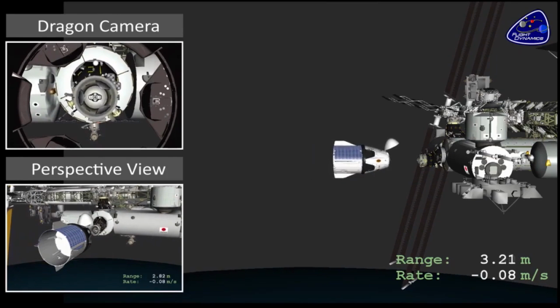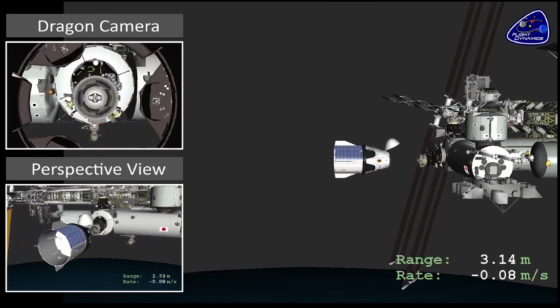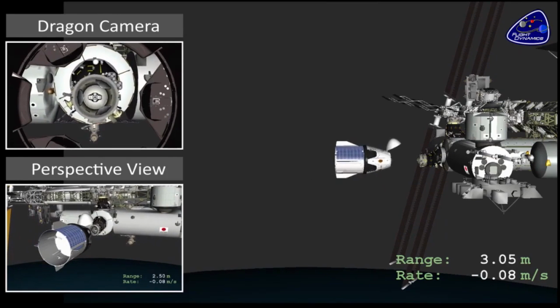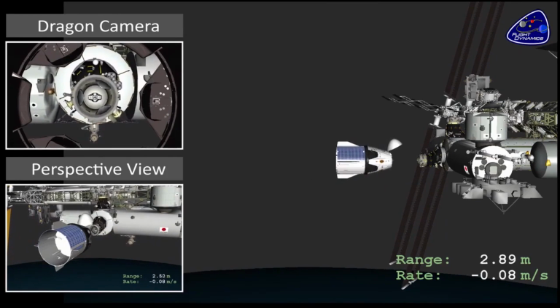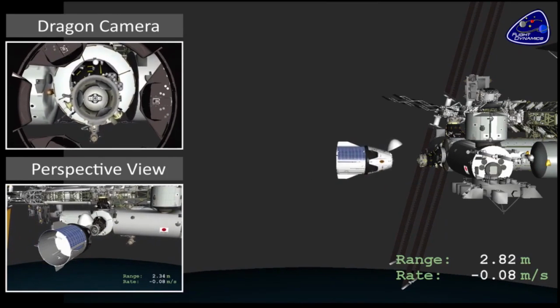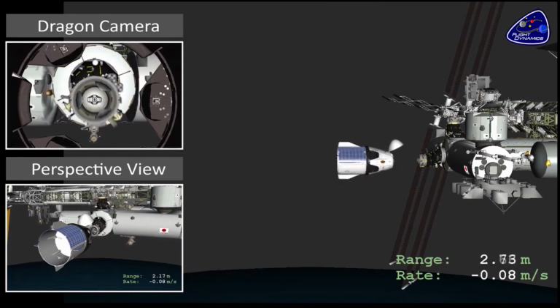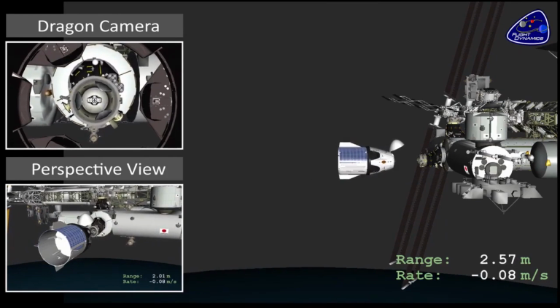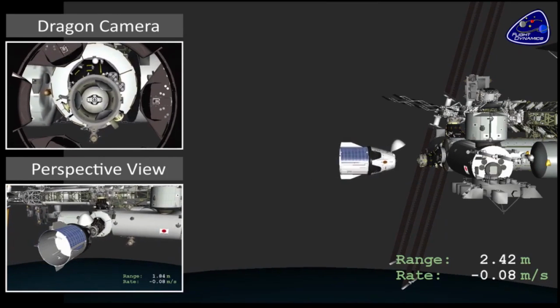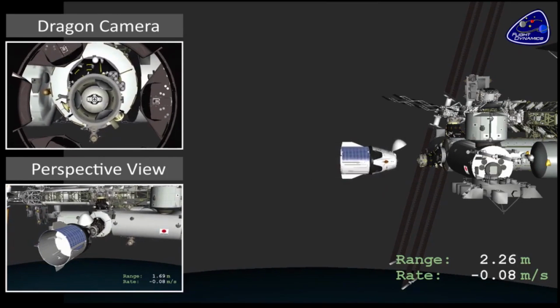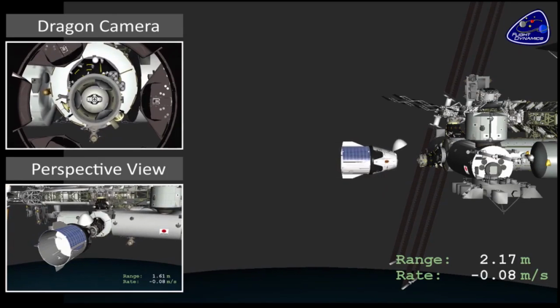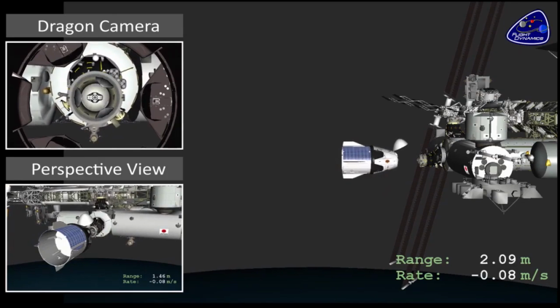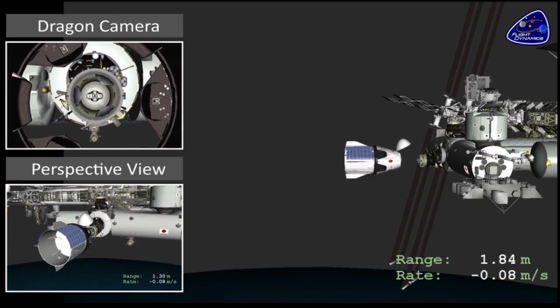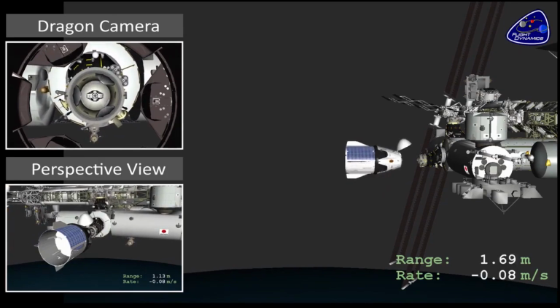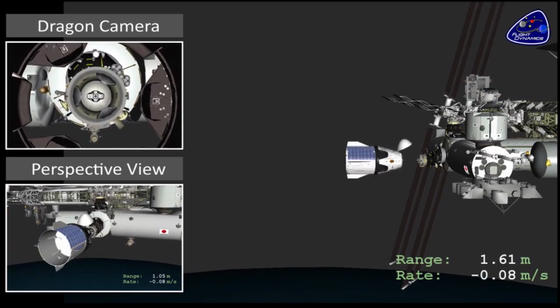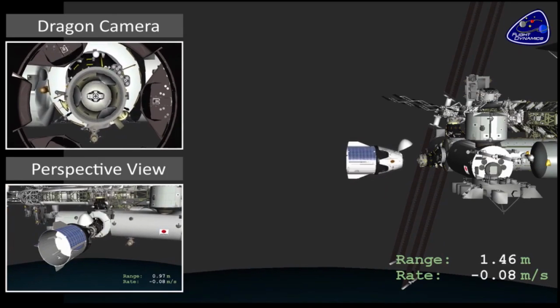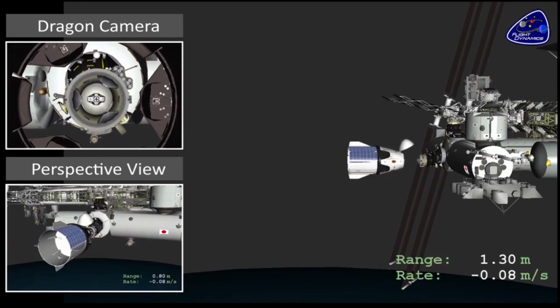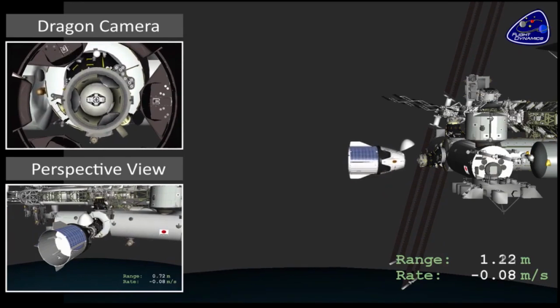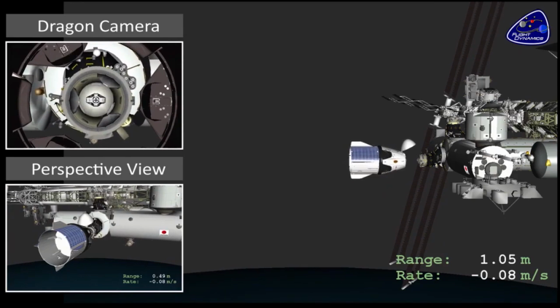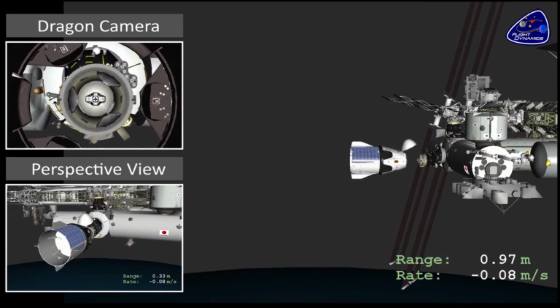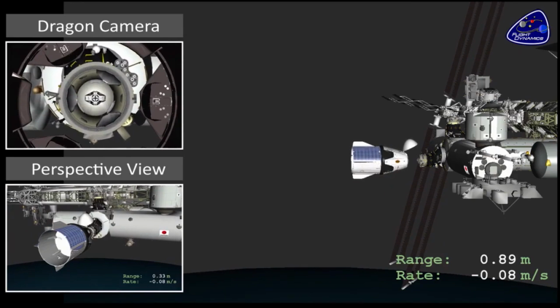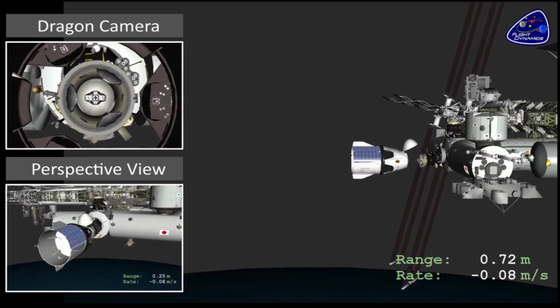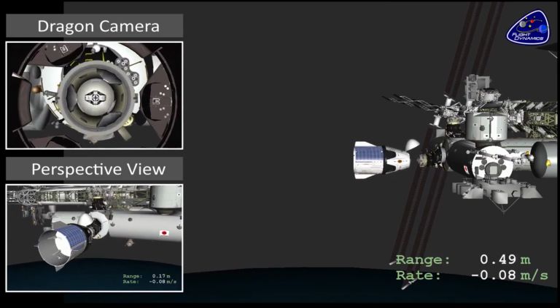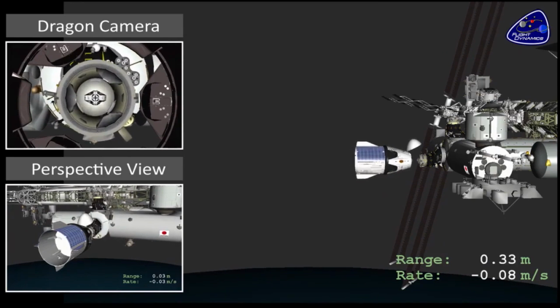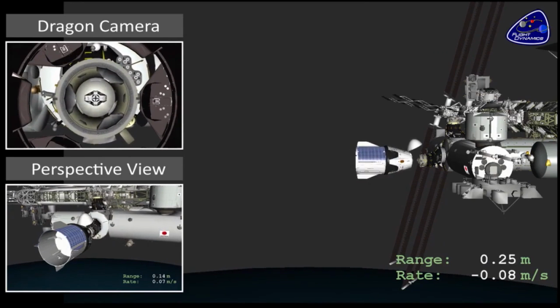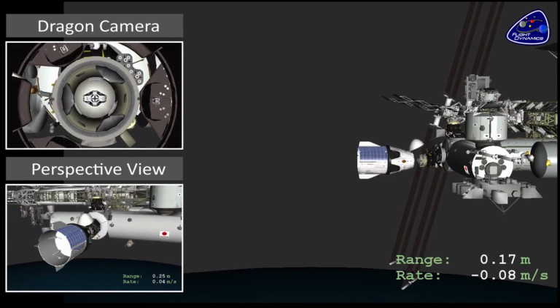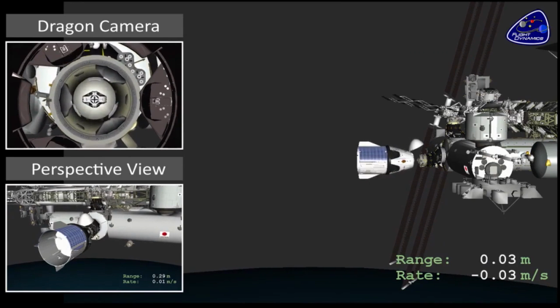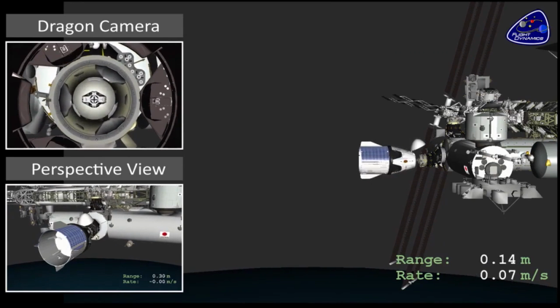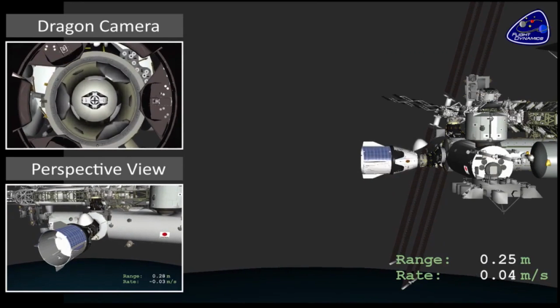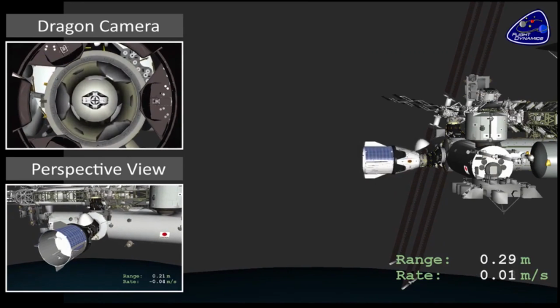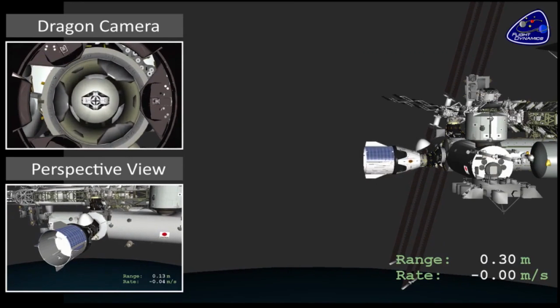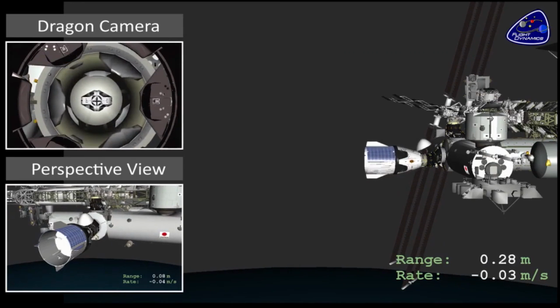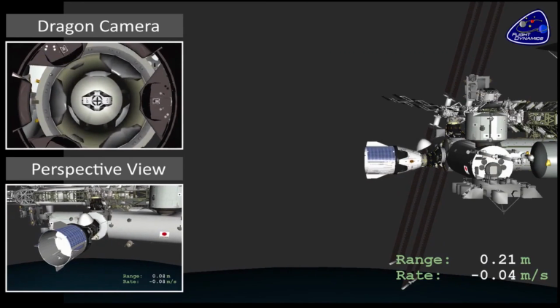For Crew-1, the Sun will set as they leave Waypoint Two, so the final approach, contact, and docking will occur in darkness.